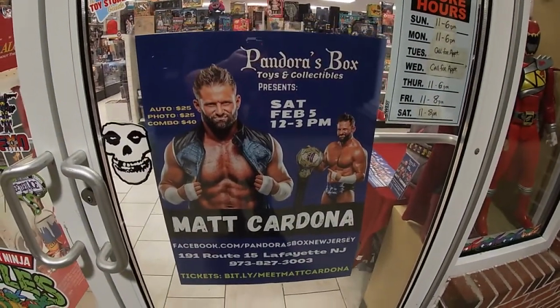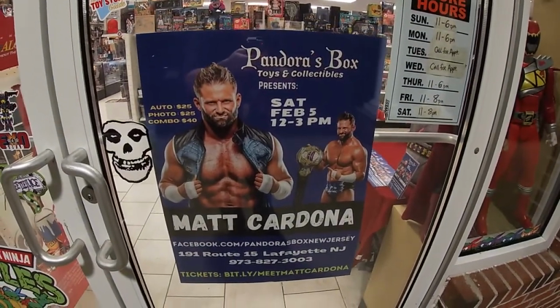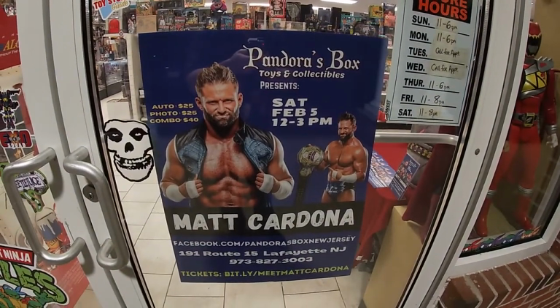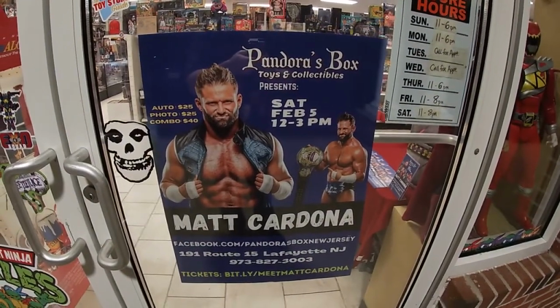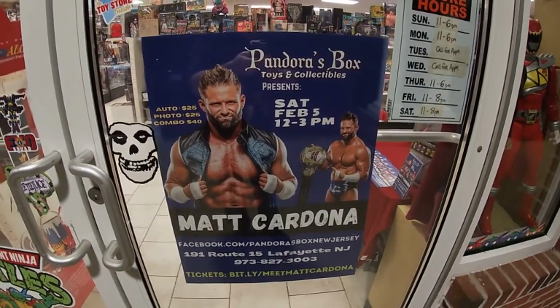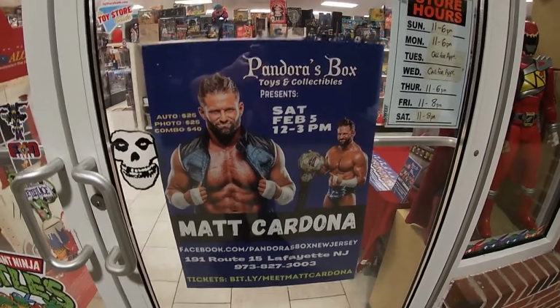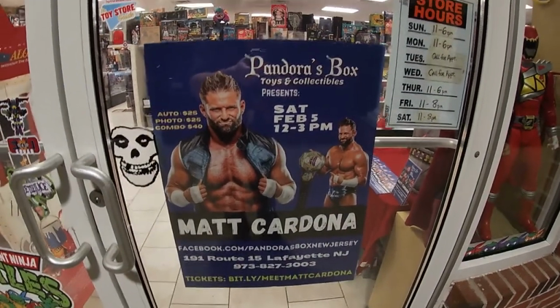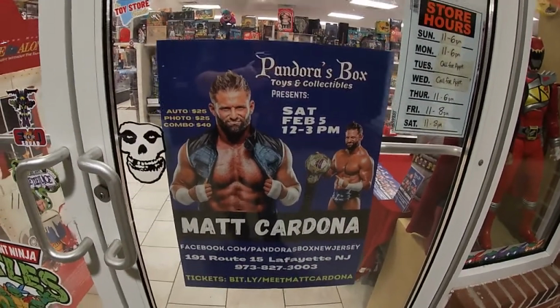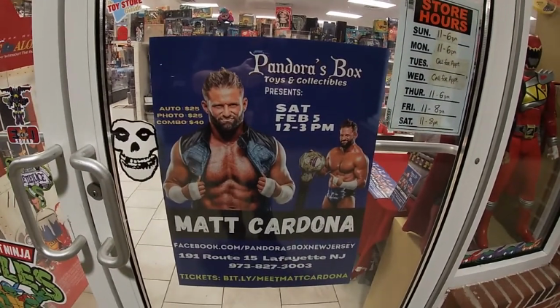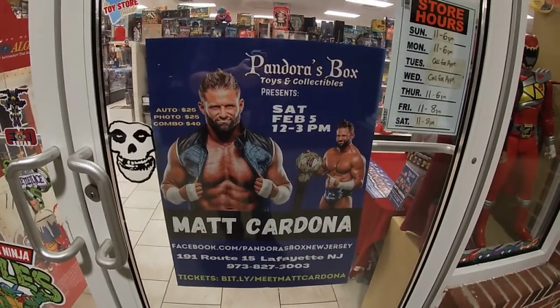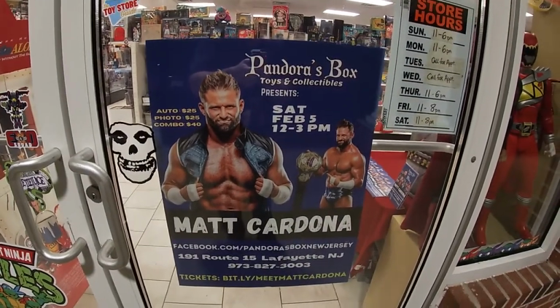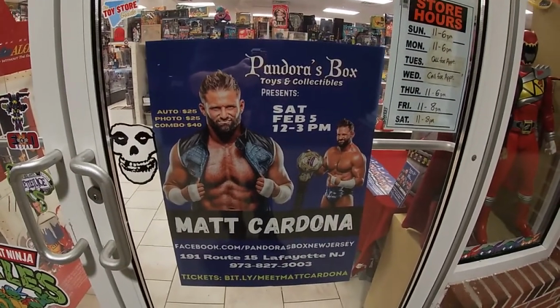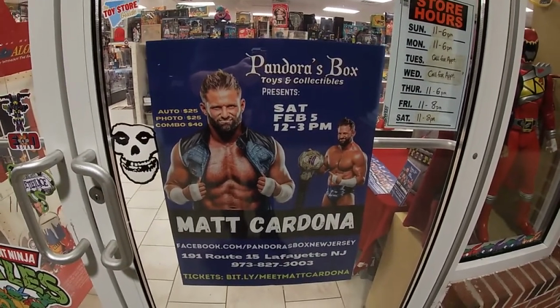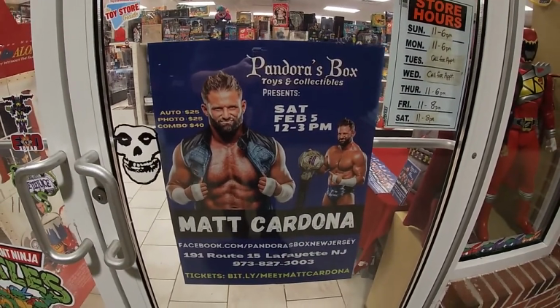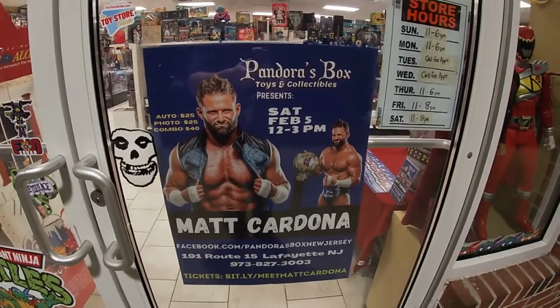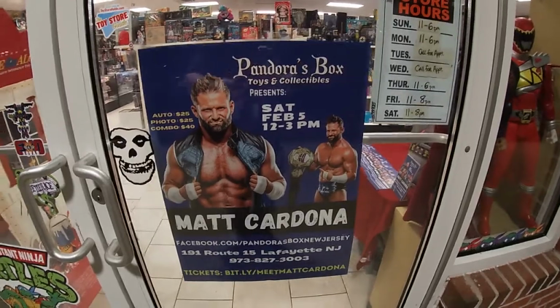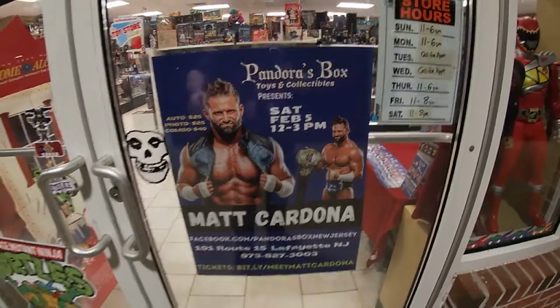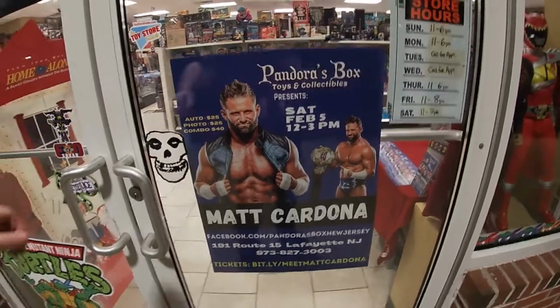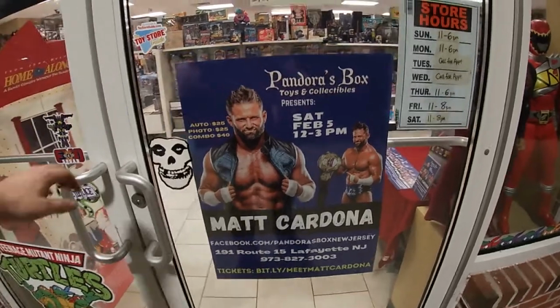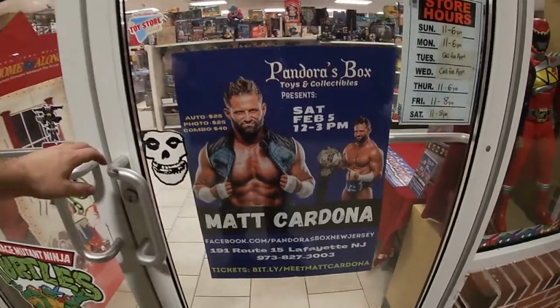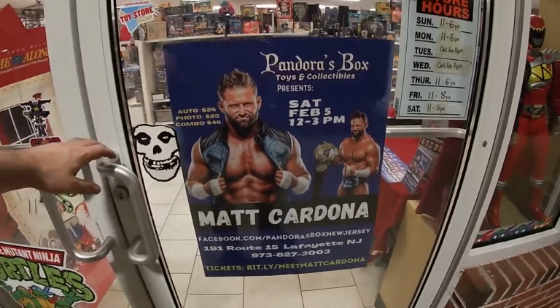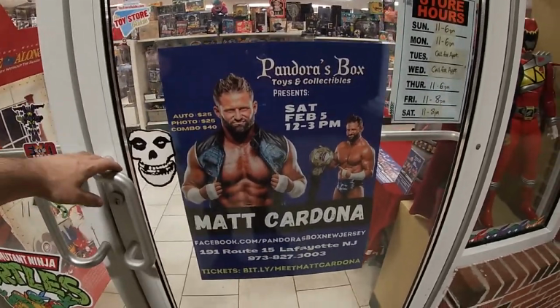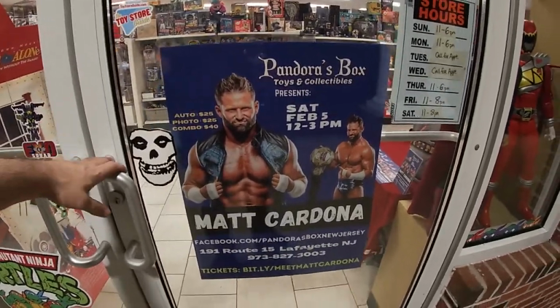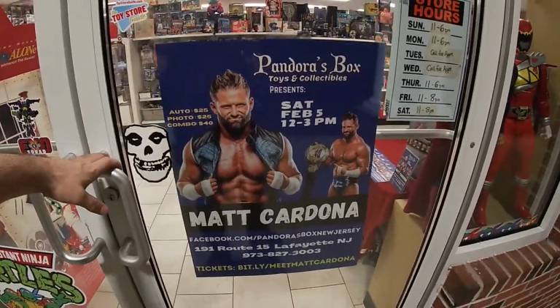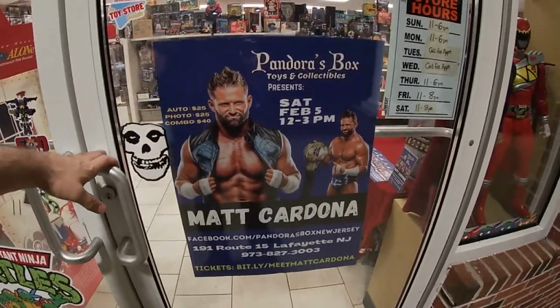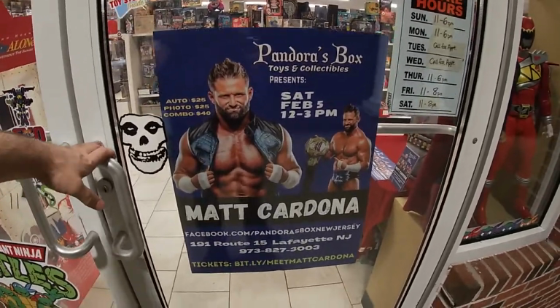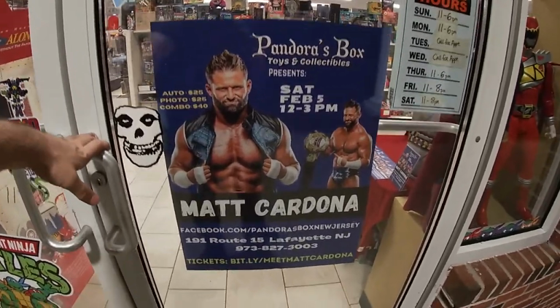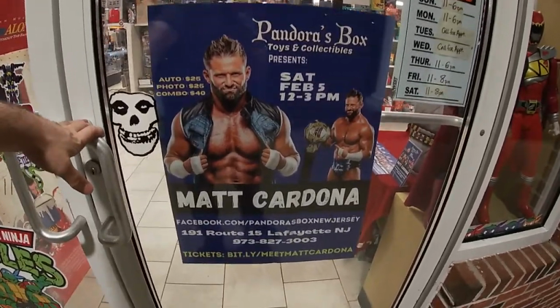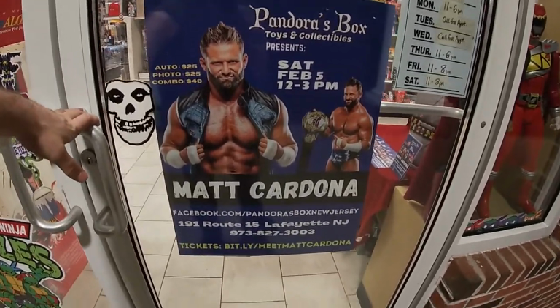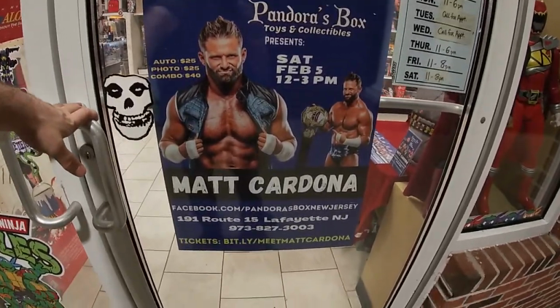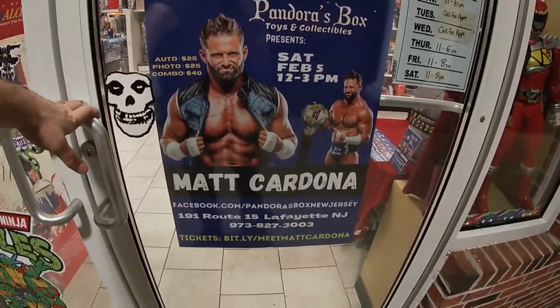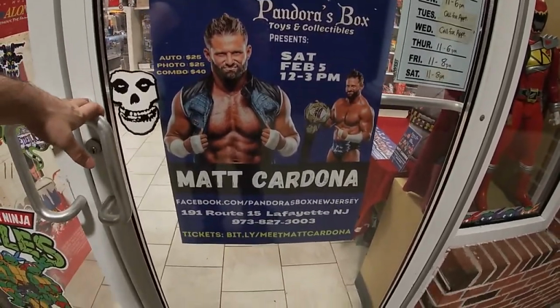In about a month, we've got Matt Cardona doing a signing here. I'm going to throw a little bit of promotion in. Tickets are live now.